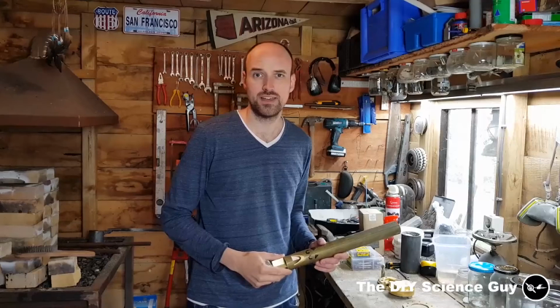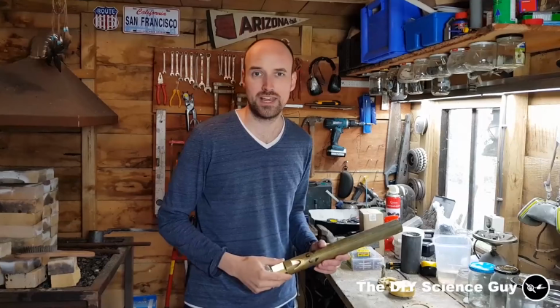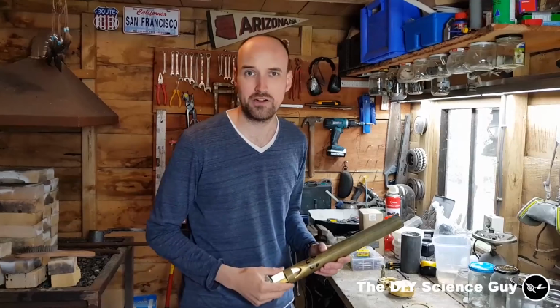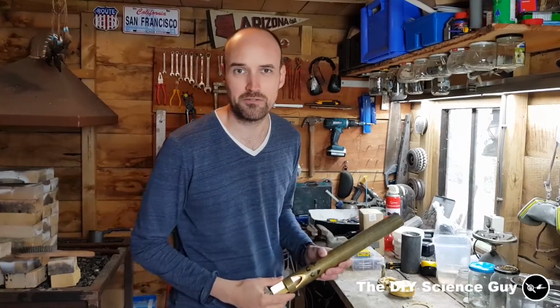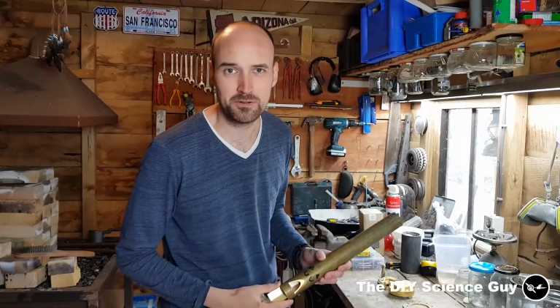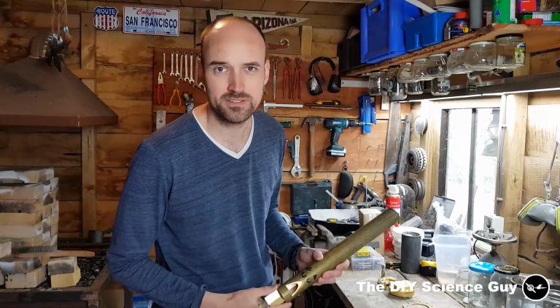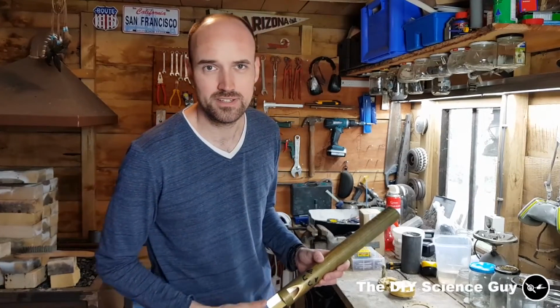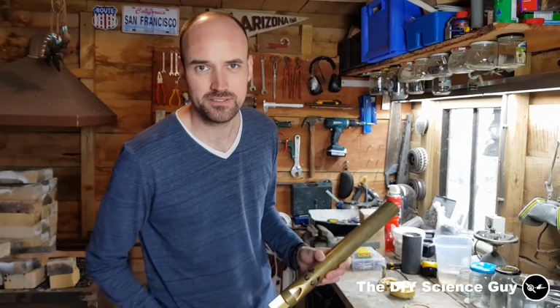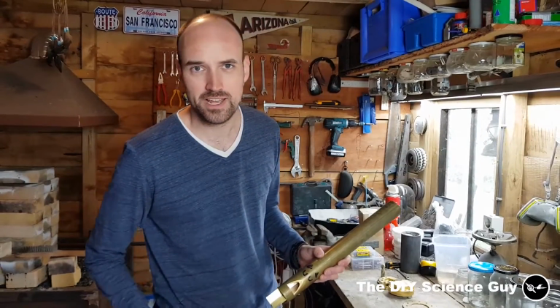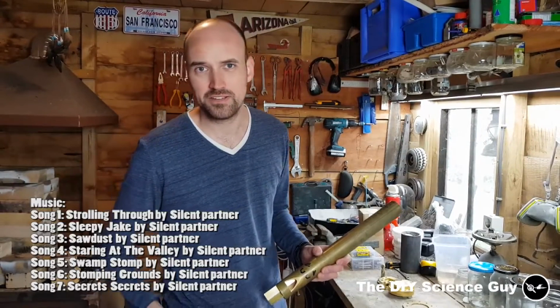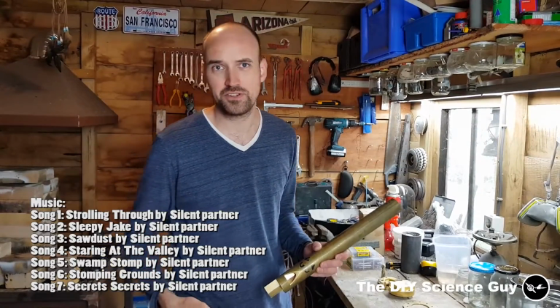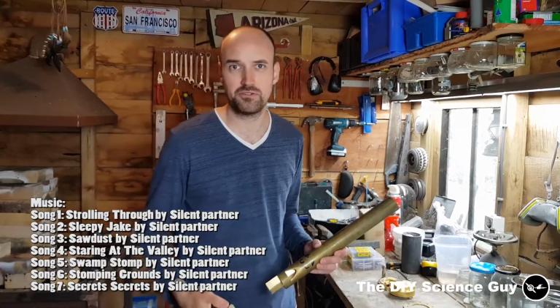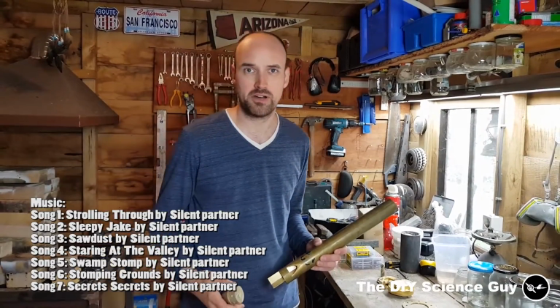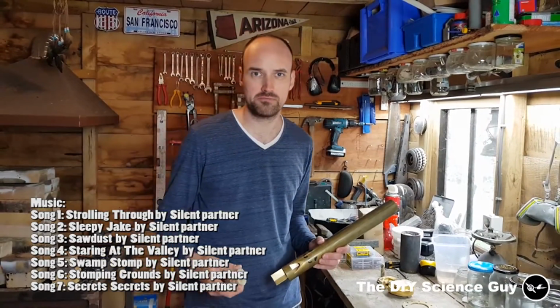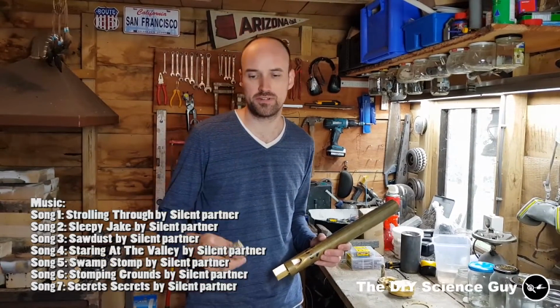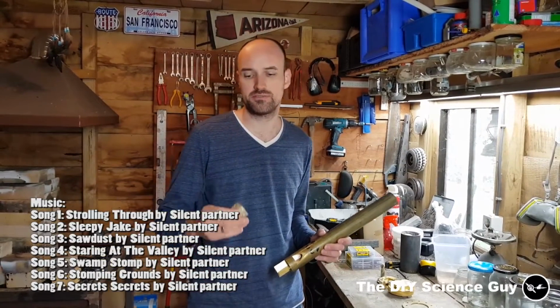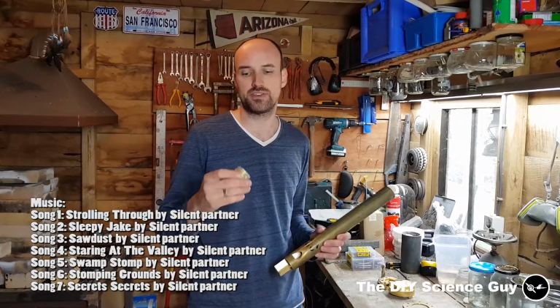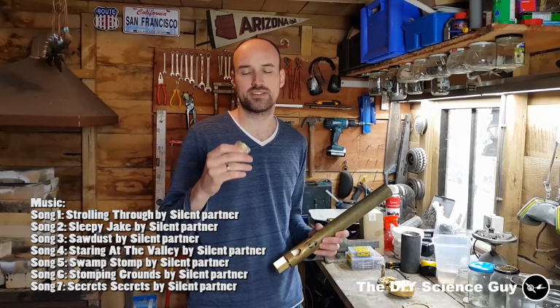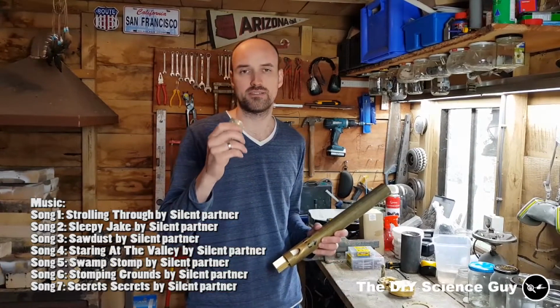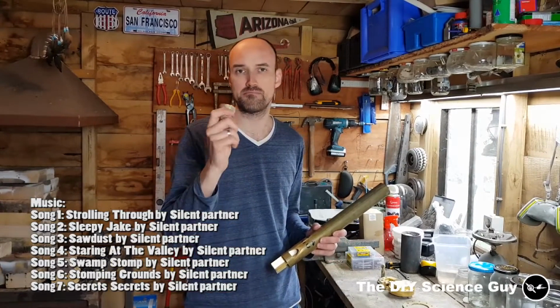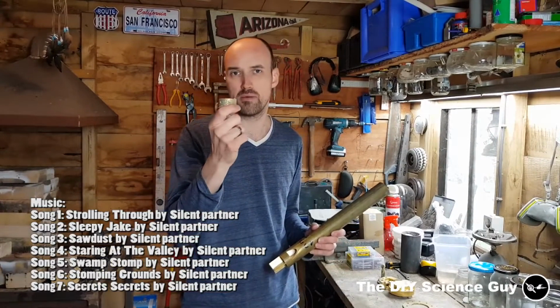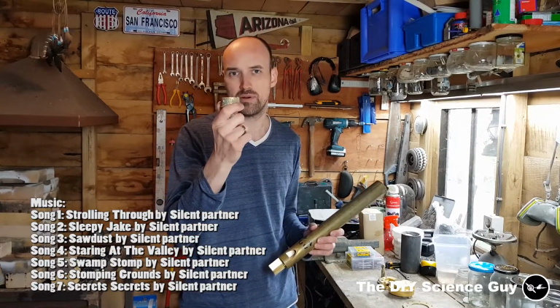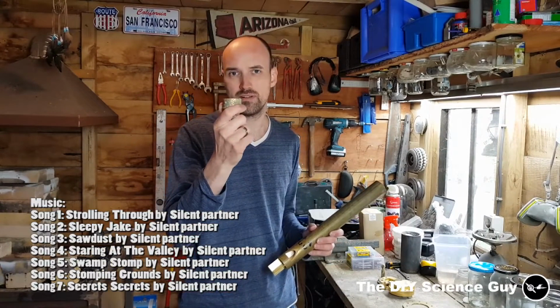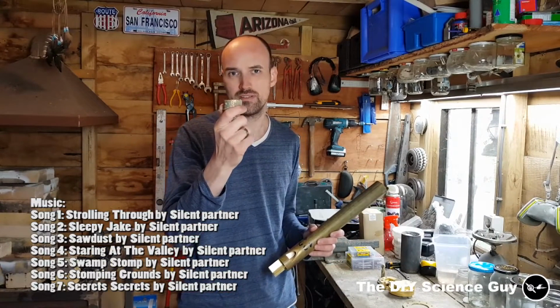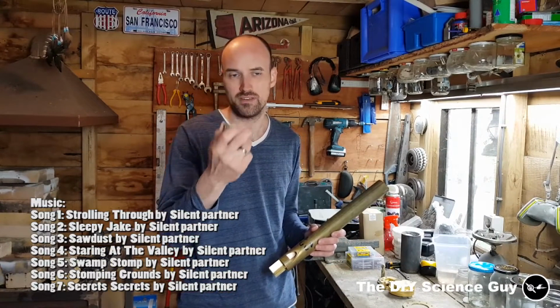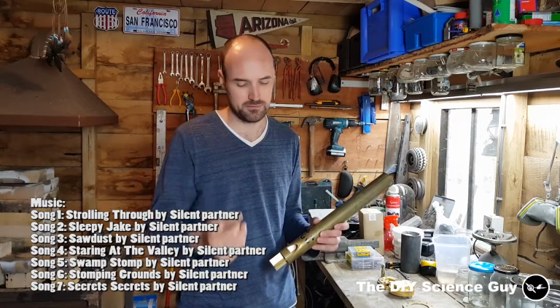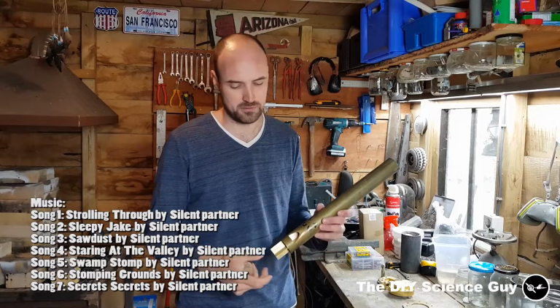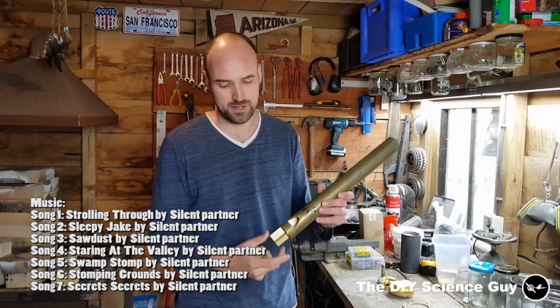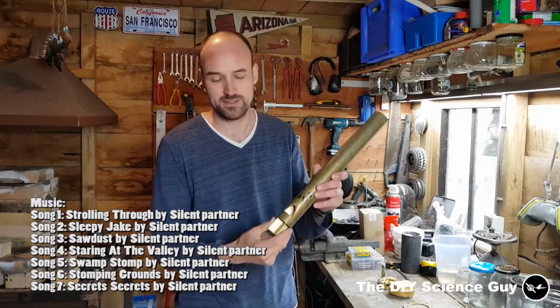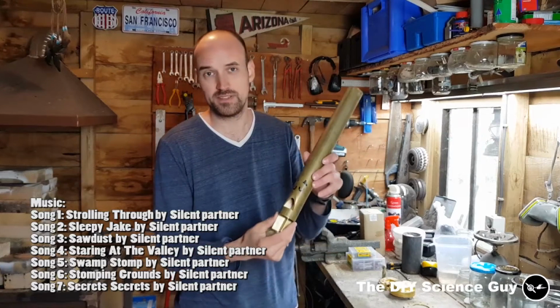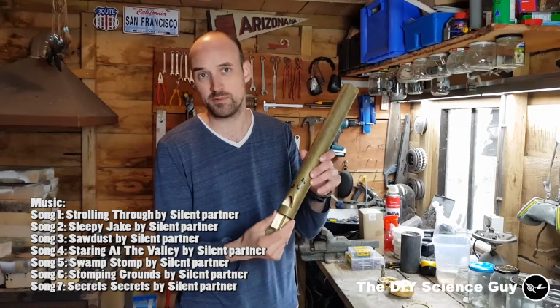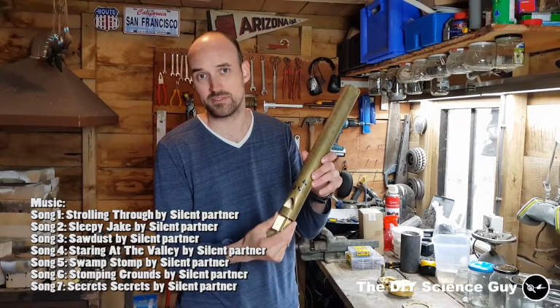Hello everyone! Today I'd like to show you how I'm going to cast the bottom part for my steam whistle.